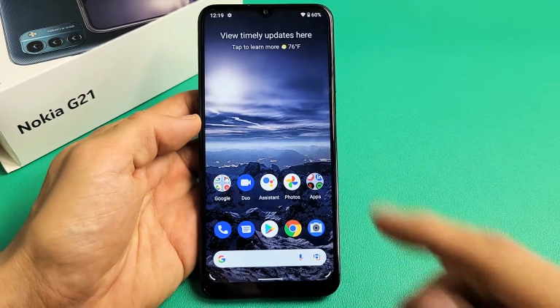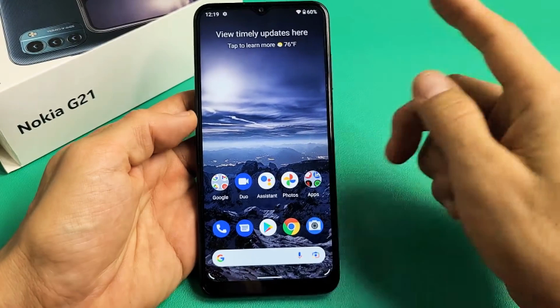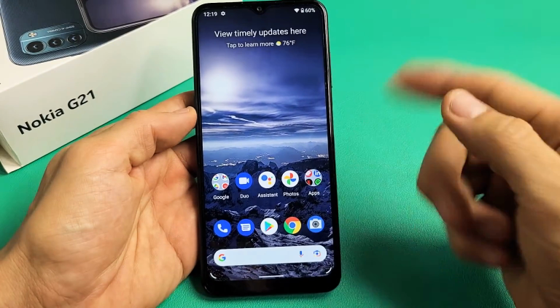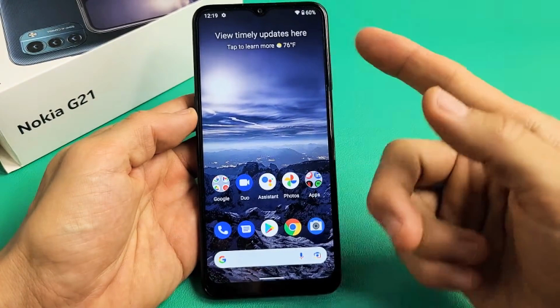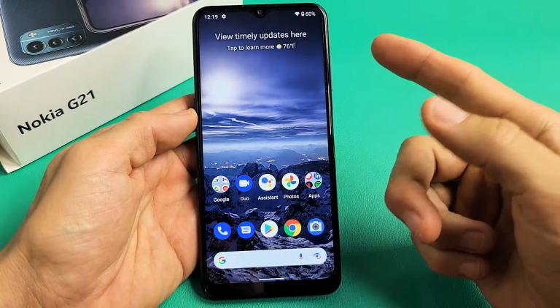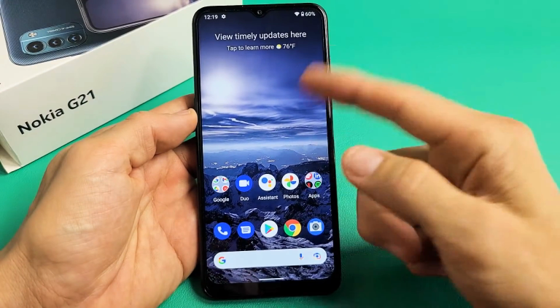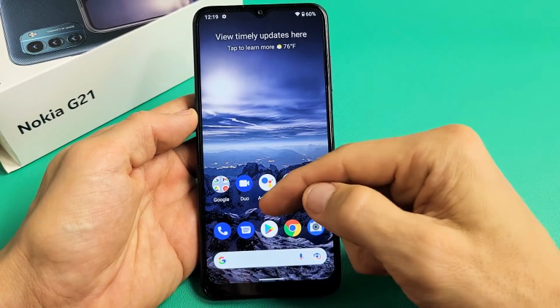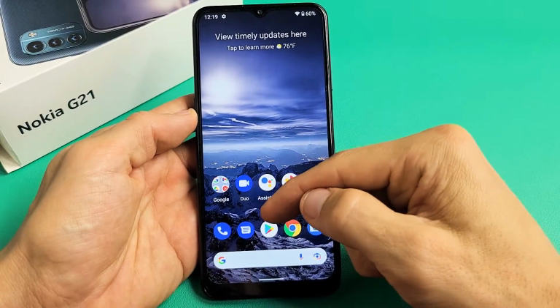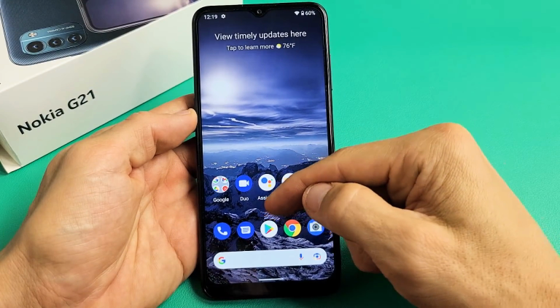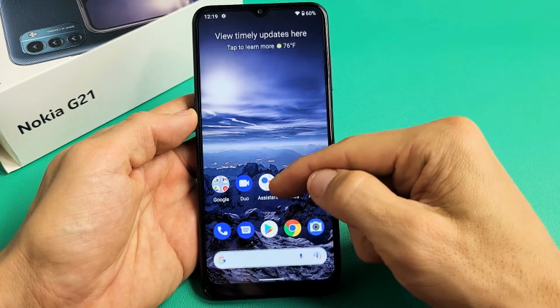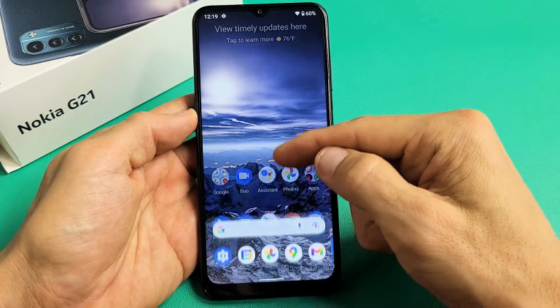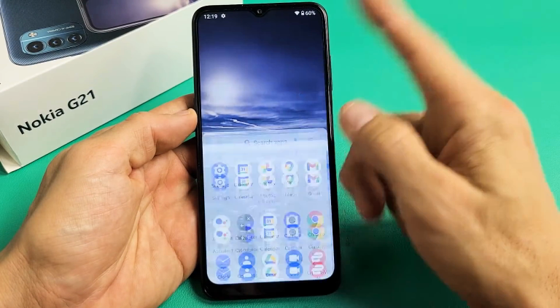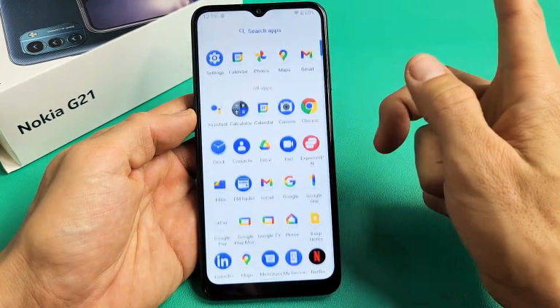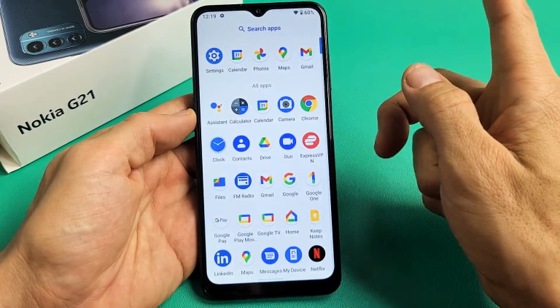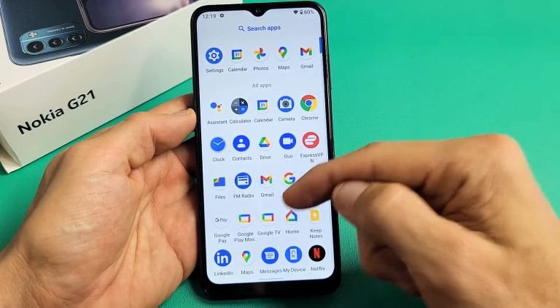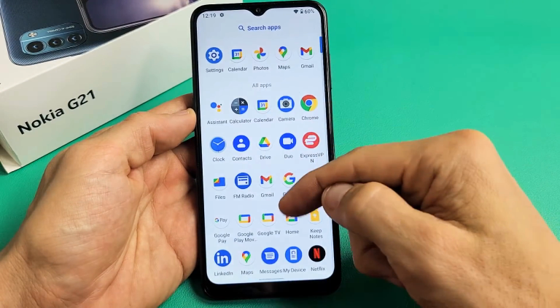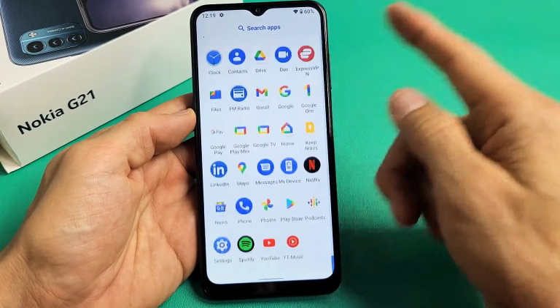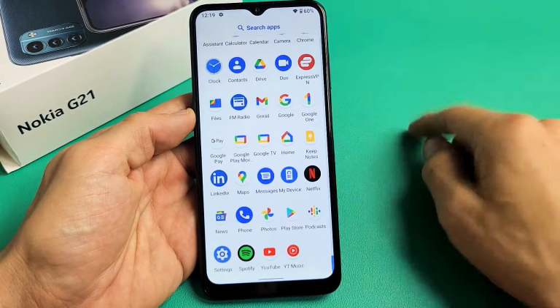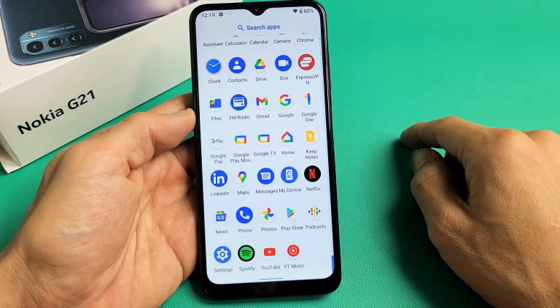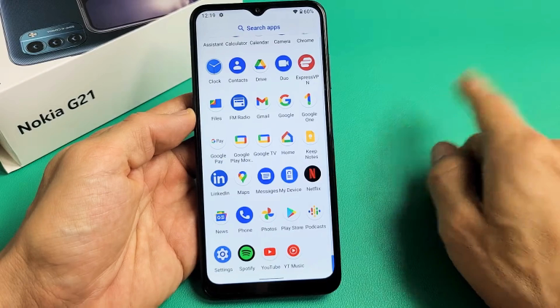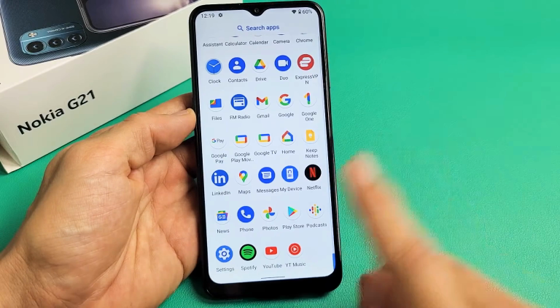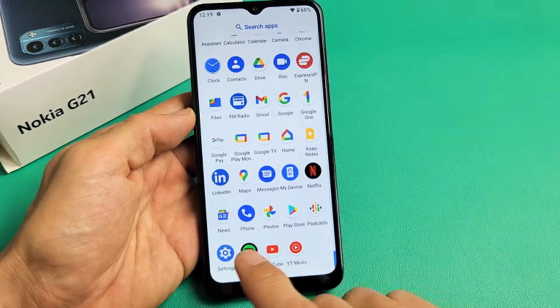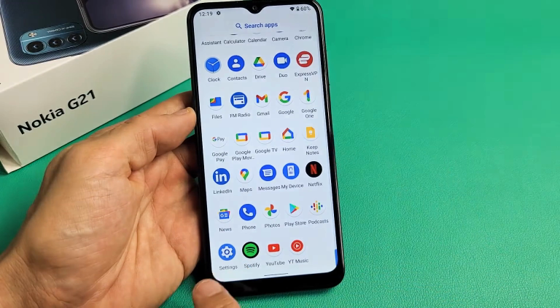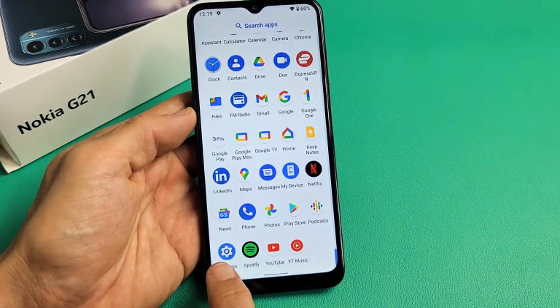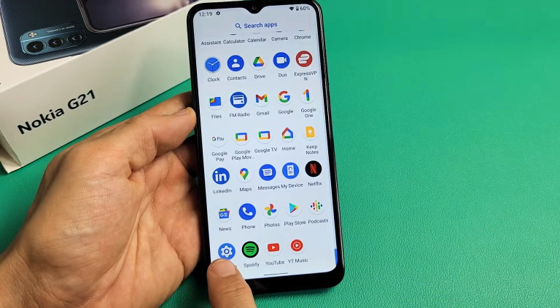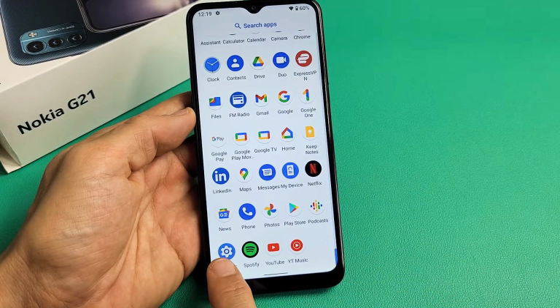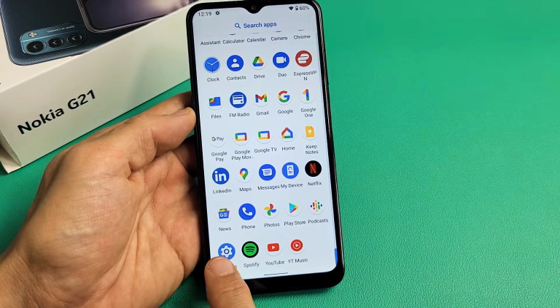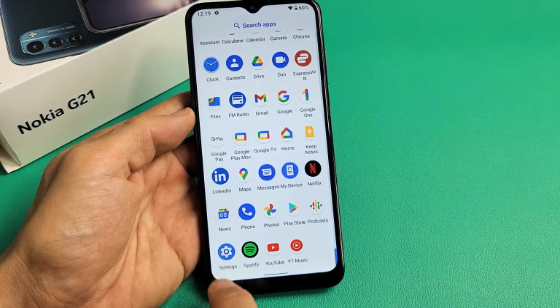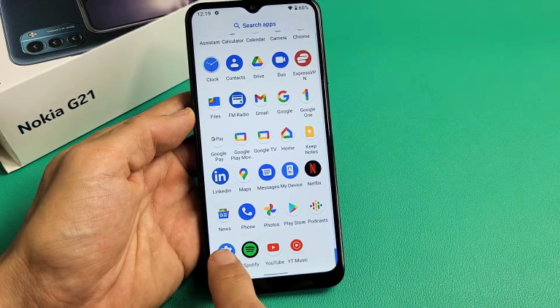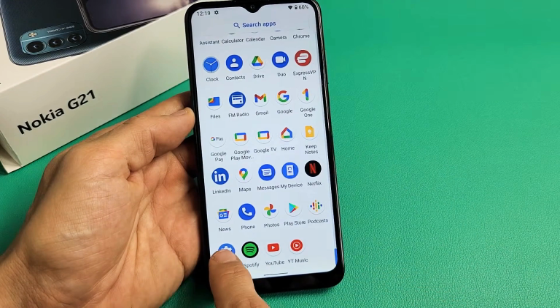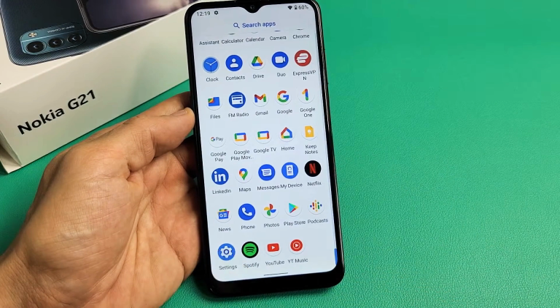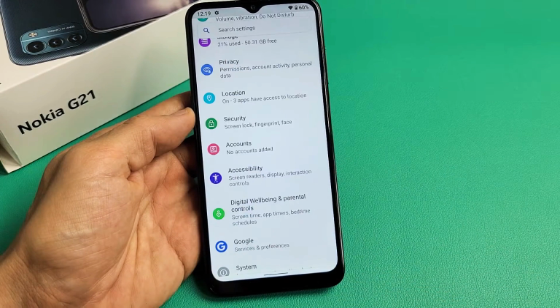First, let's go to your settings. You can swipe up the middle screen like this and then look for your settings icon. Mine is right here — let's tap on that.